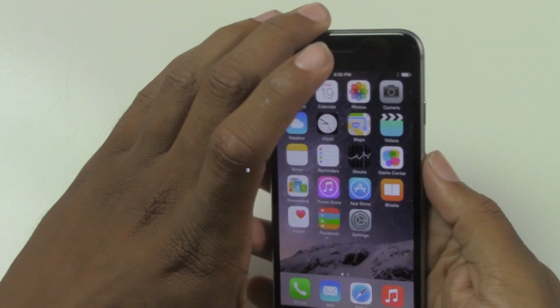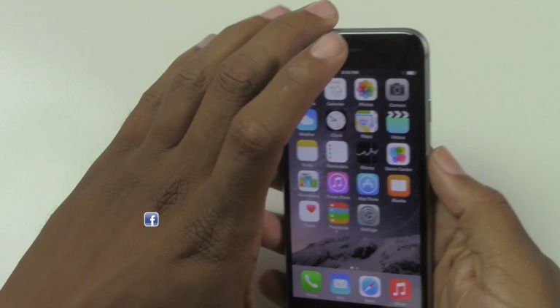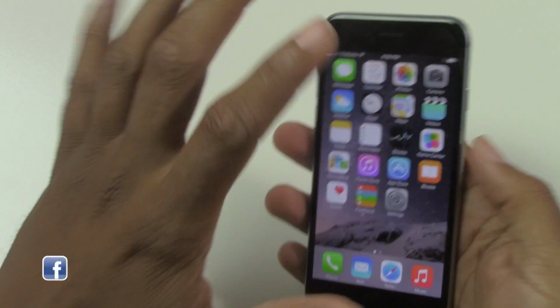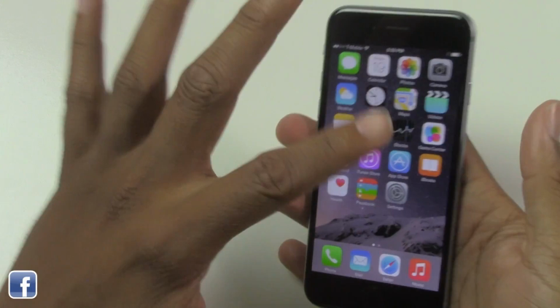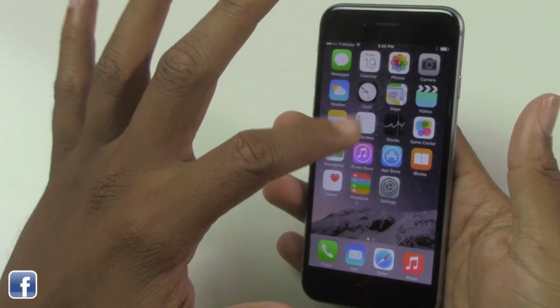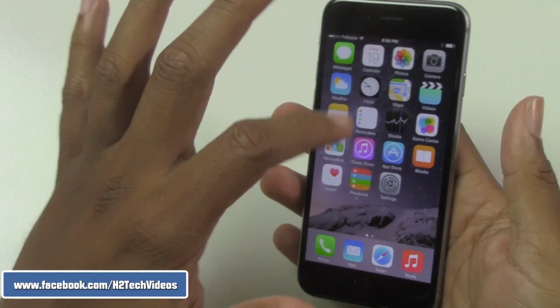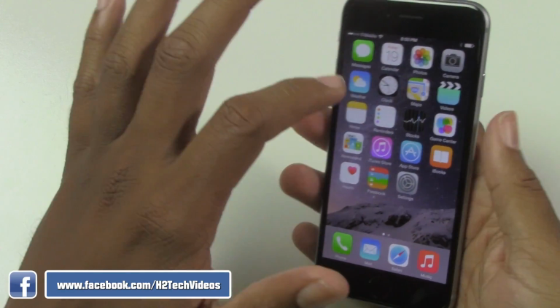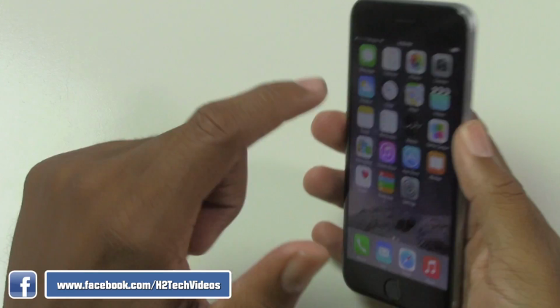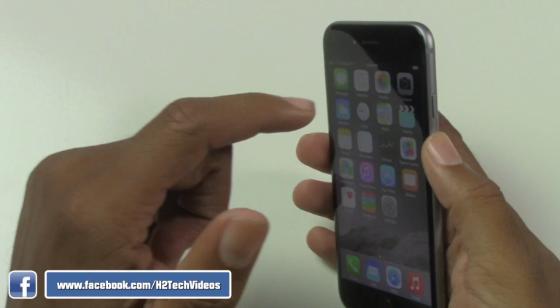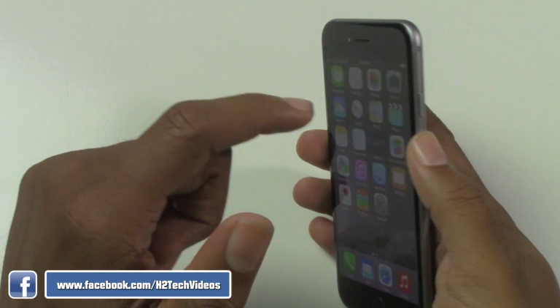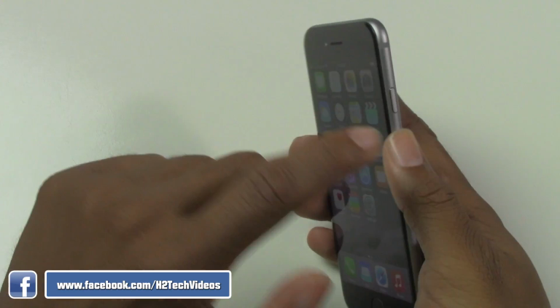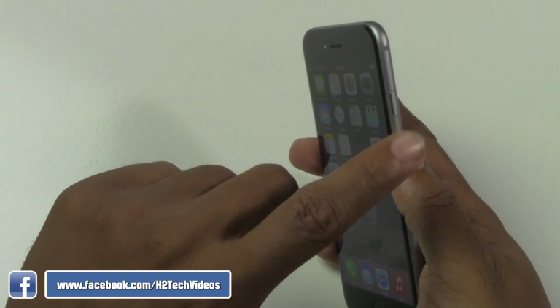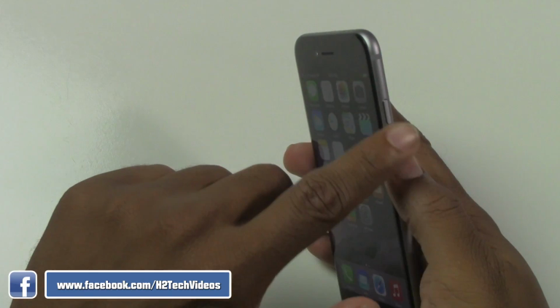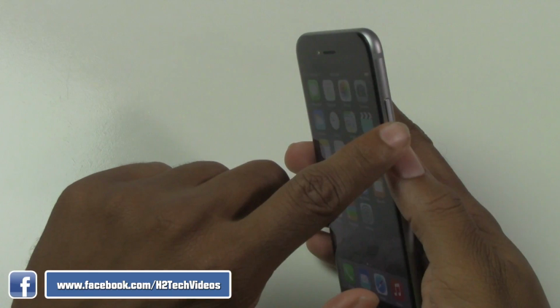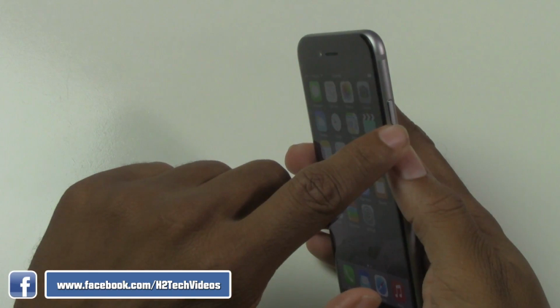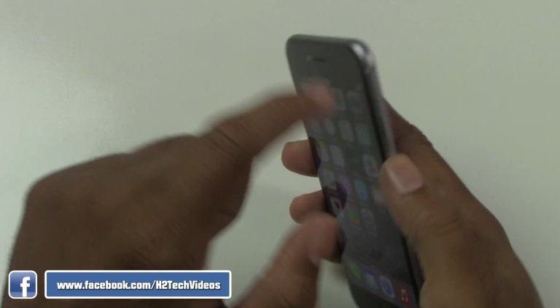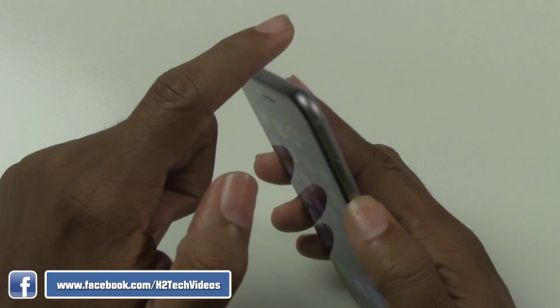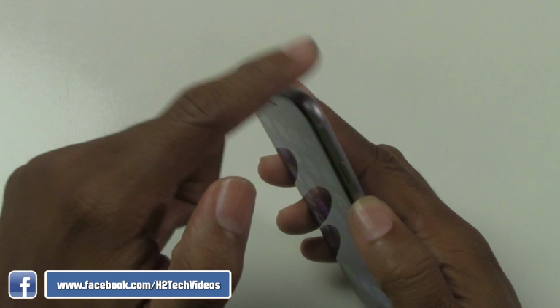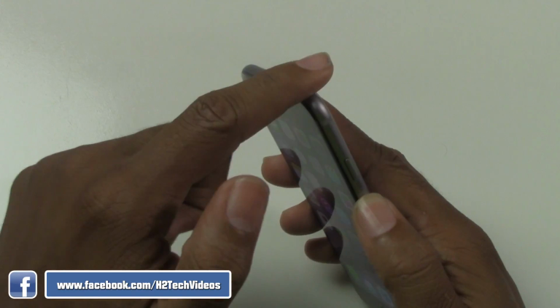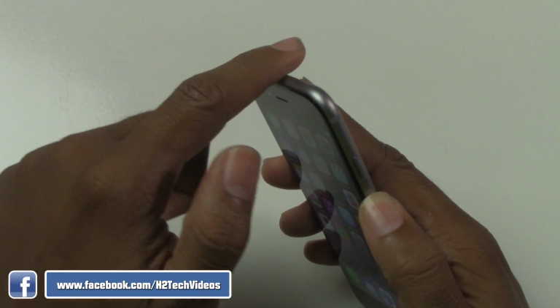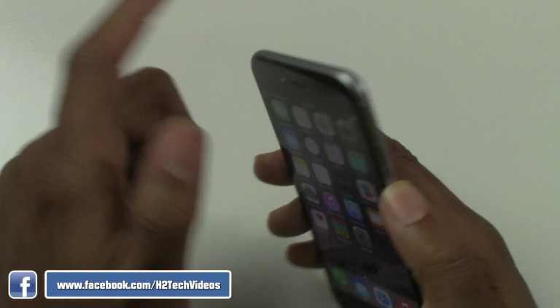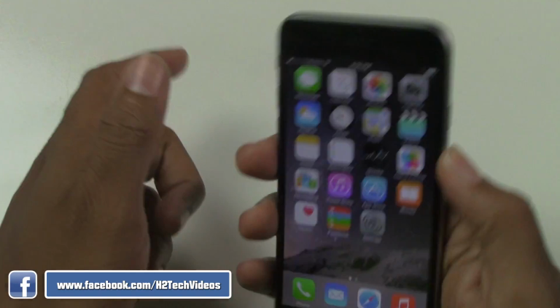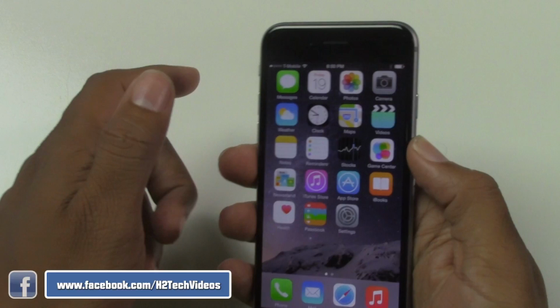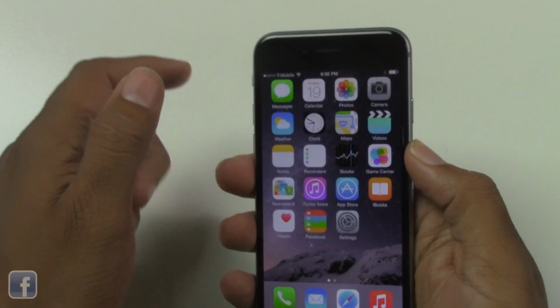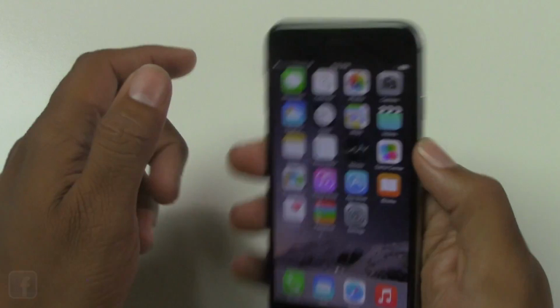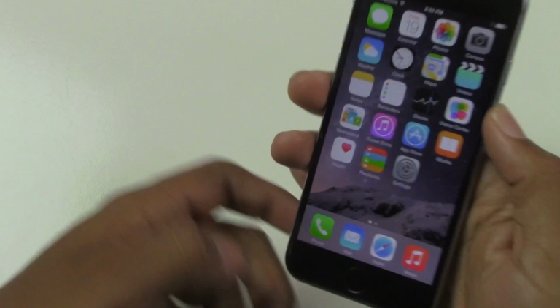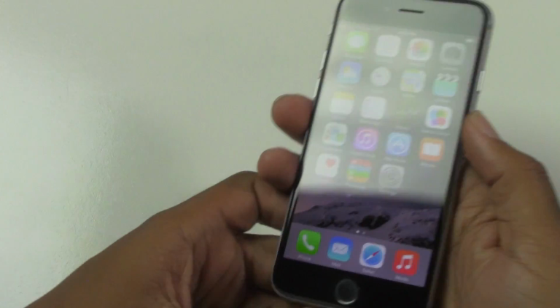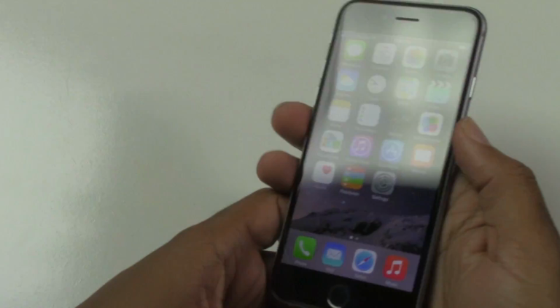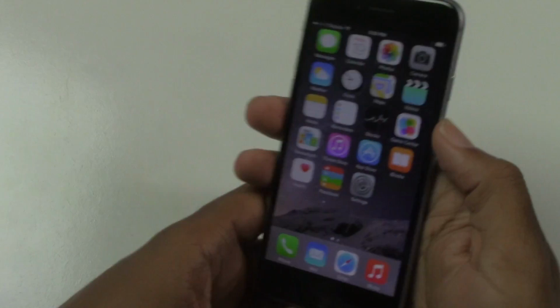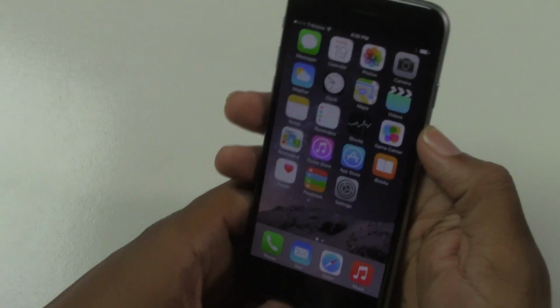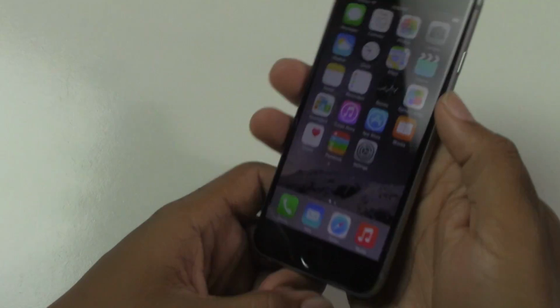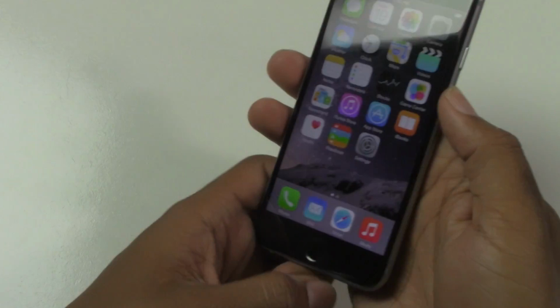However, on the iPhone 6, the power button is on the side now, not on the top. So it's a little bit easier to do it actually.